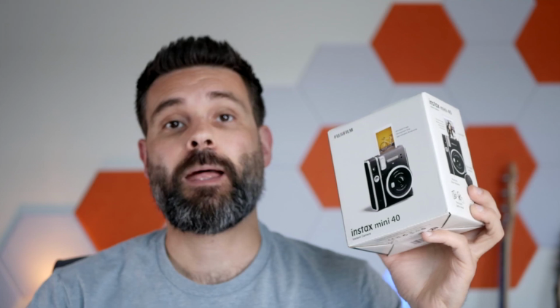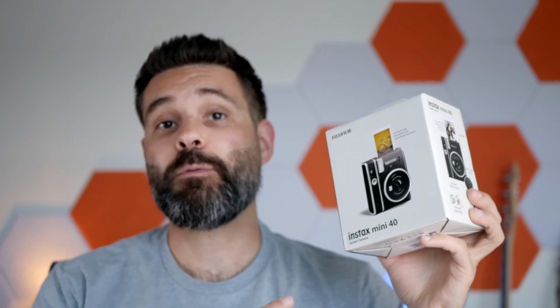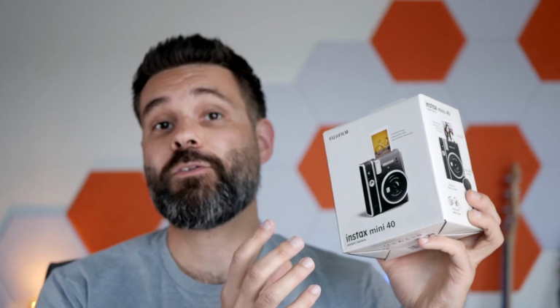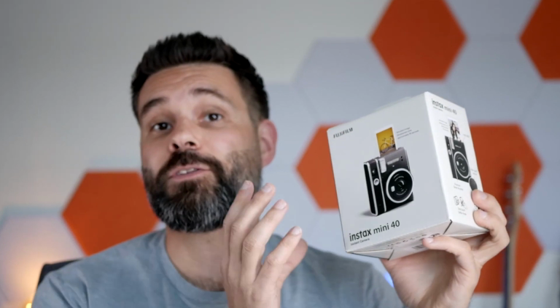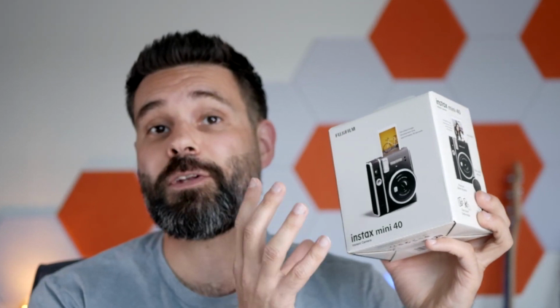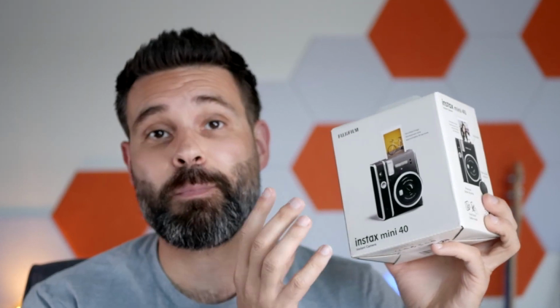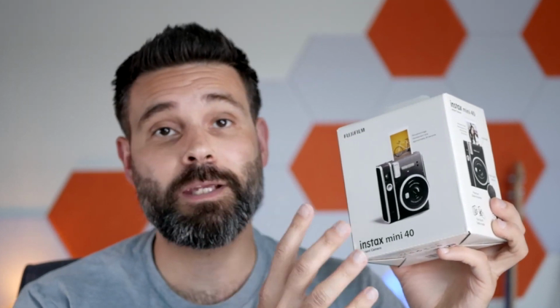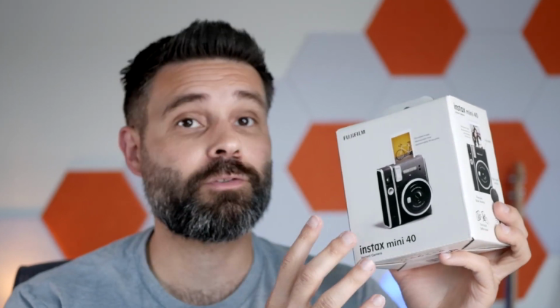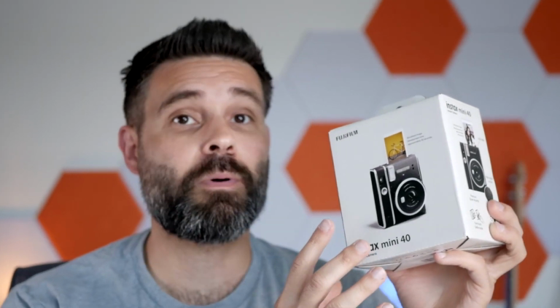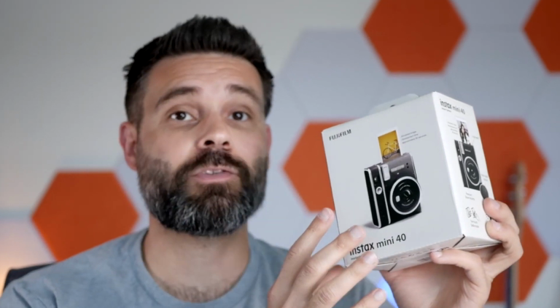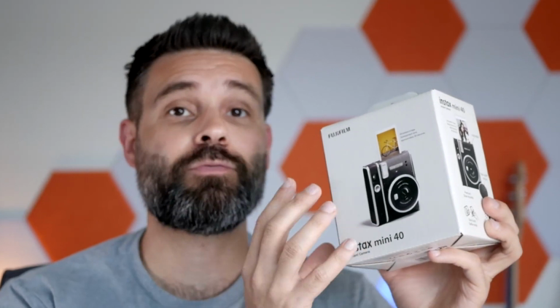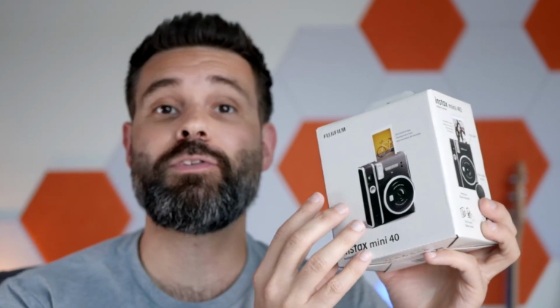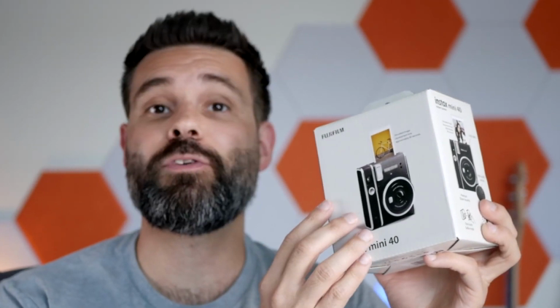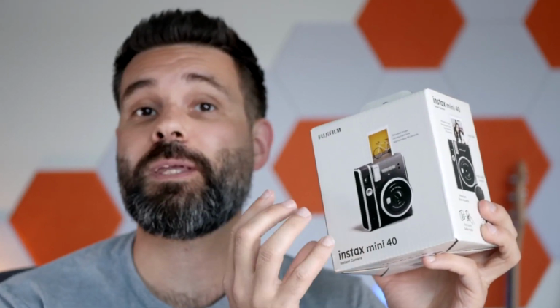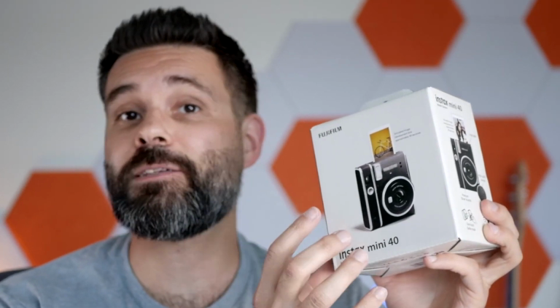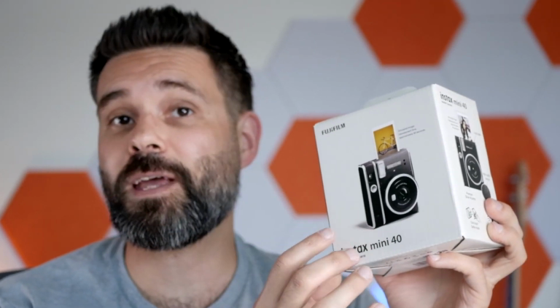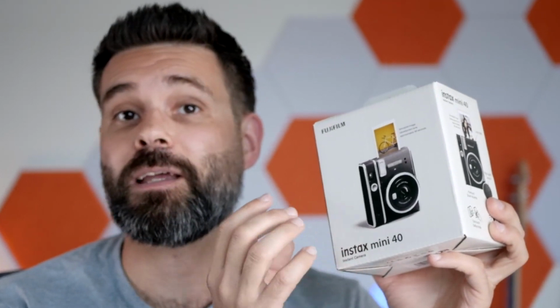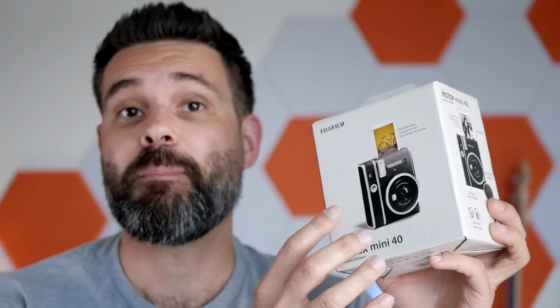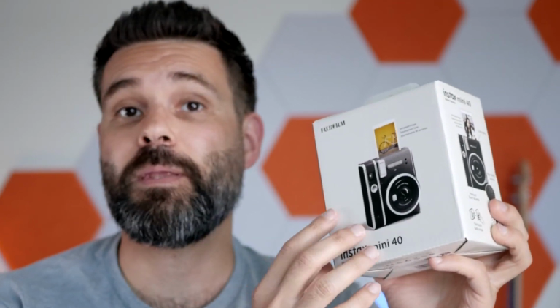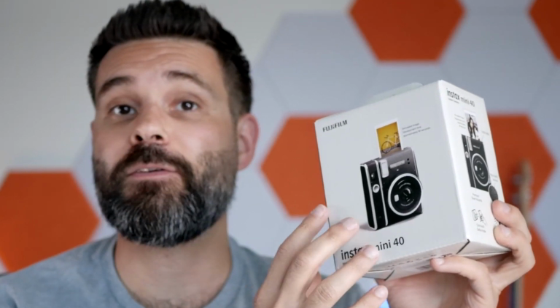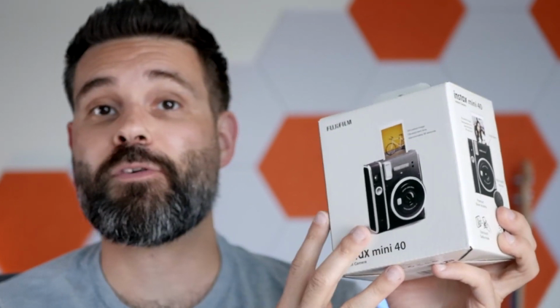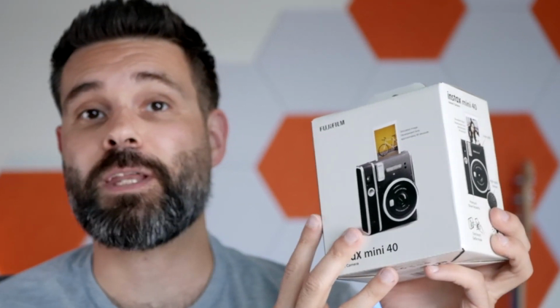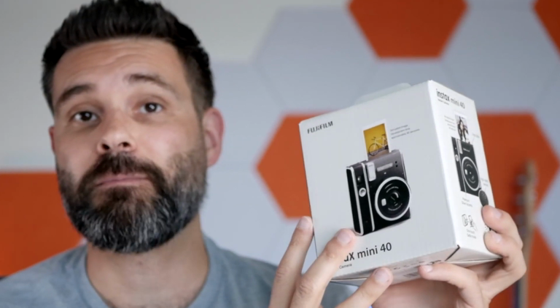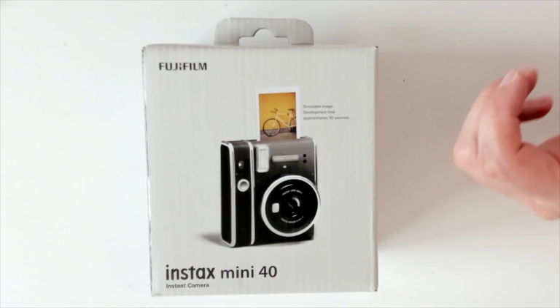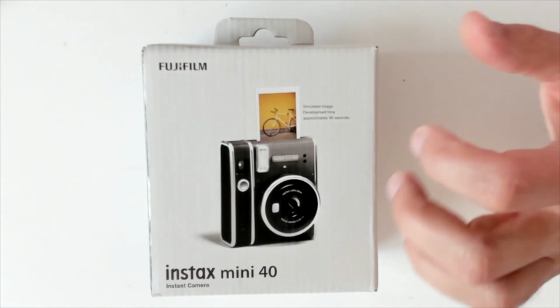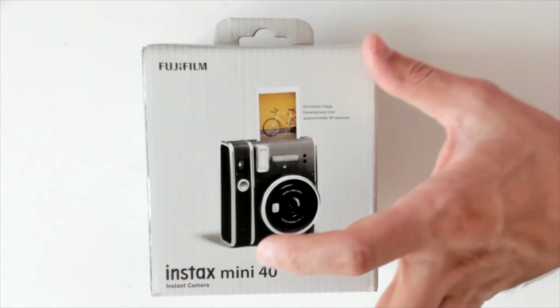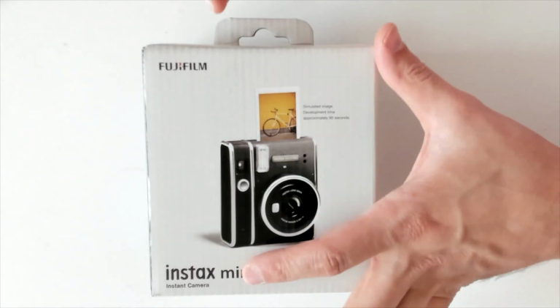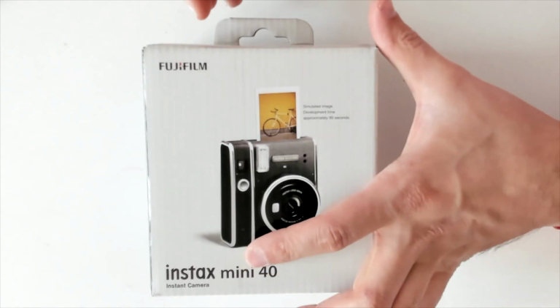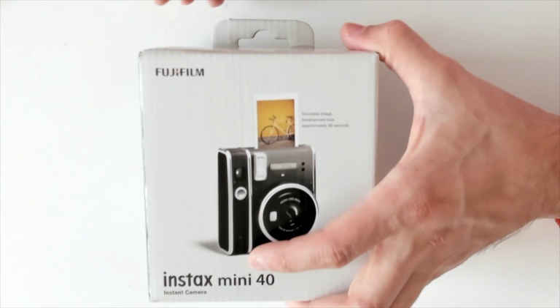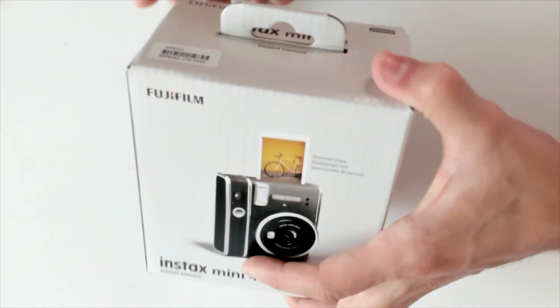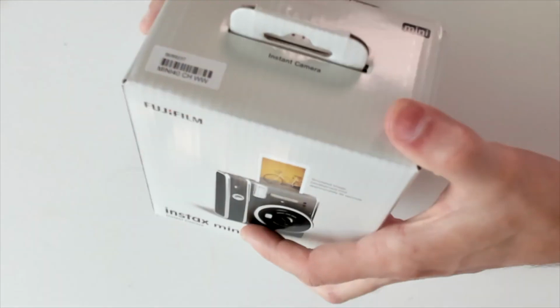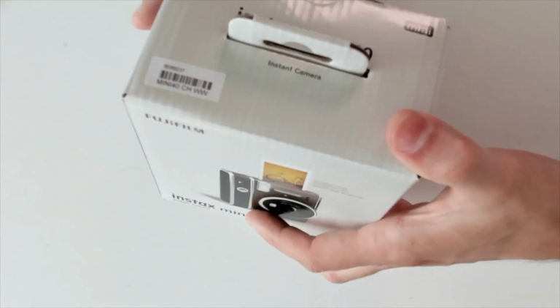Hi guys, today I'm eager to unbox the Fujifilm Instax Mini 40. So let's unbox this and see what we get.